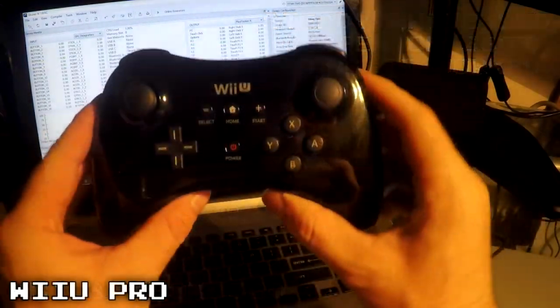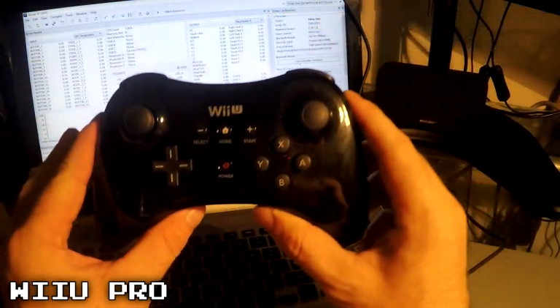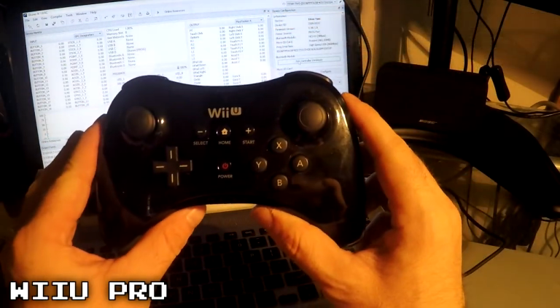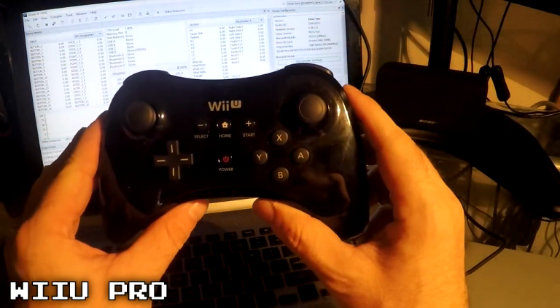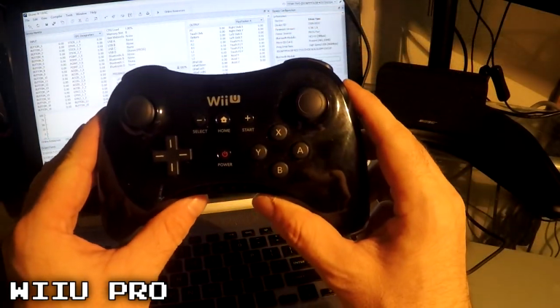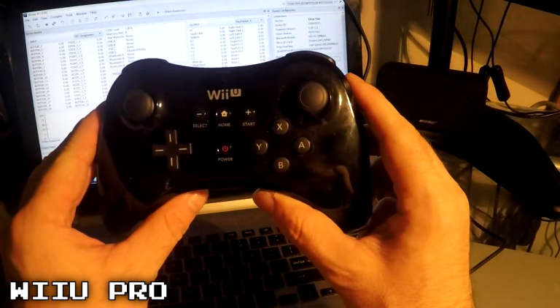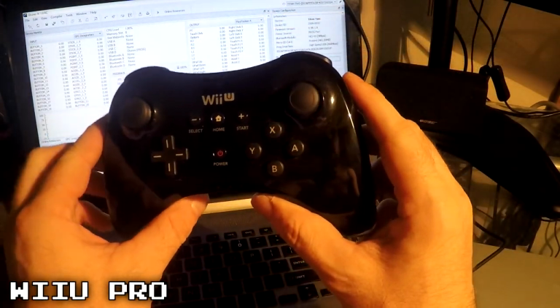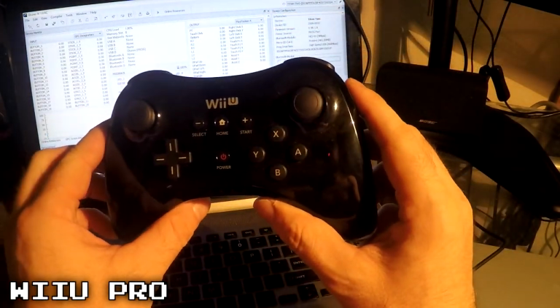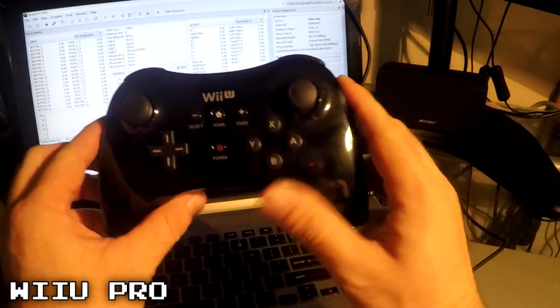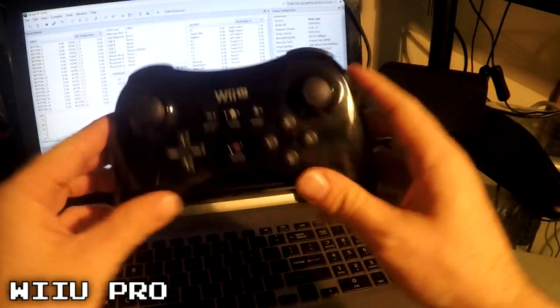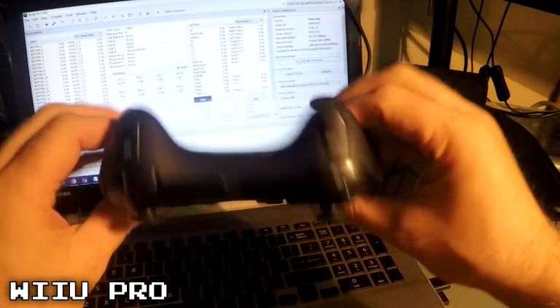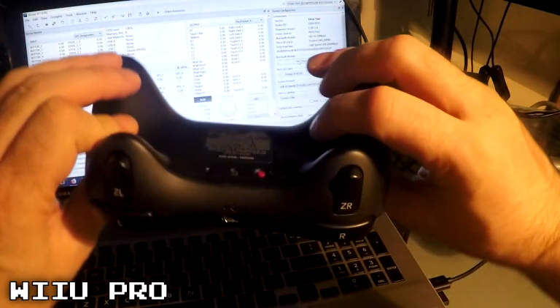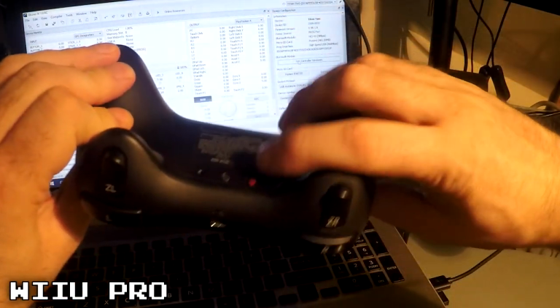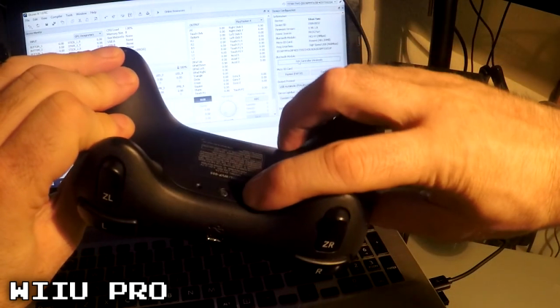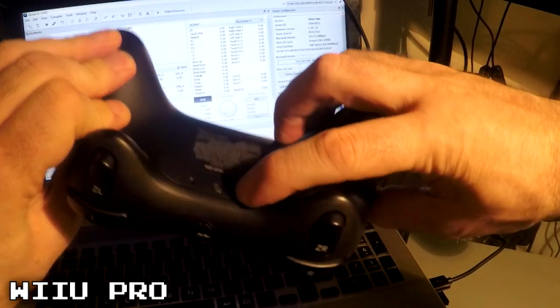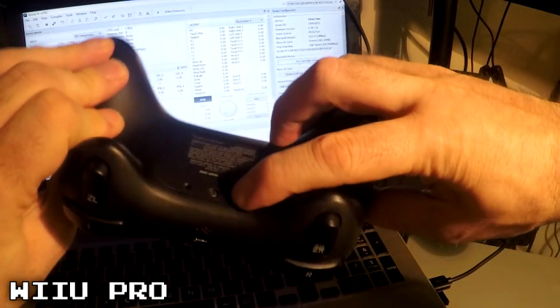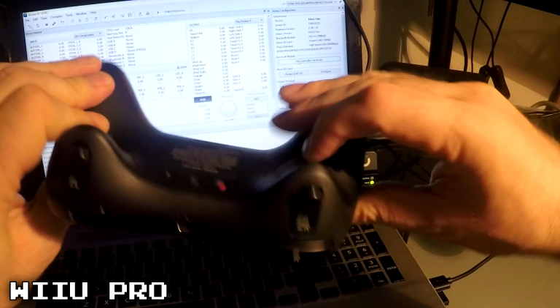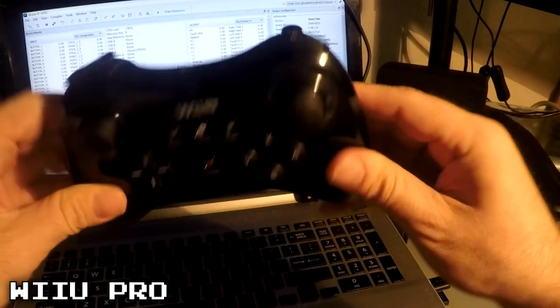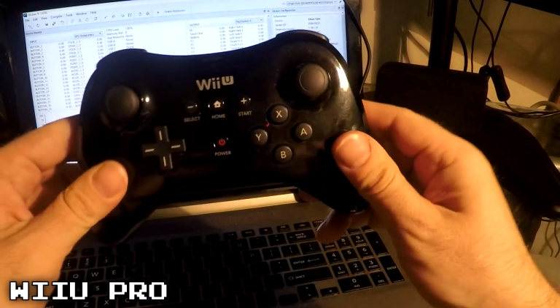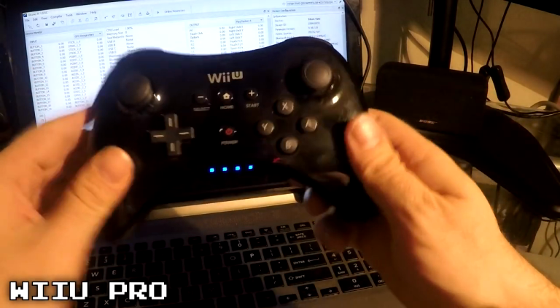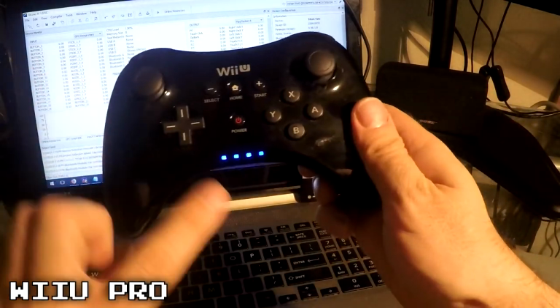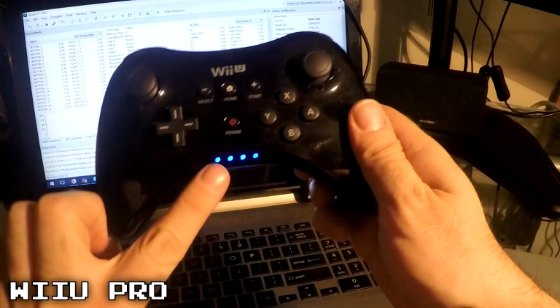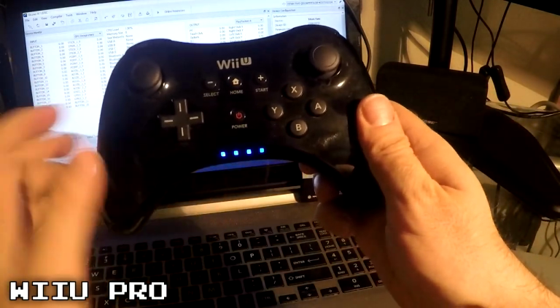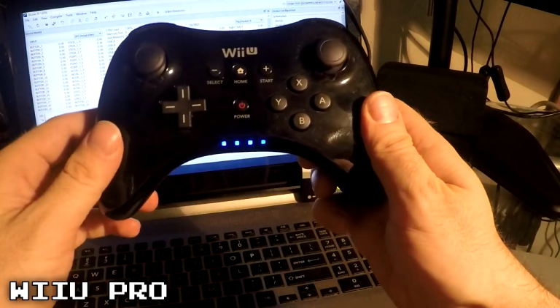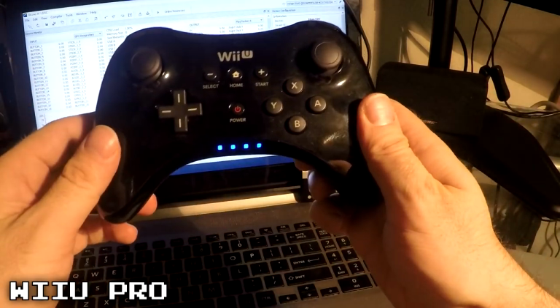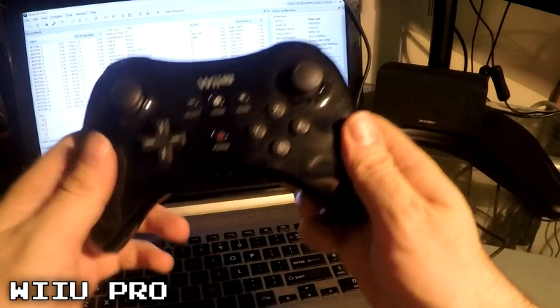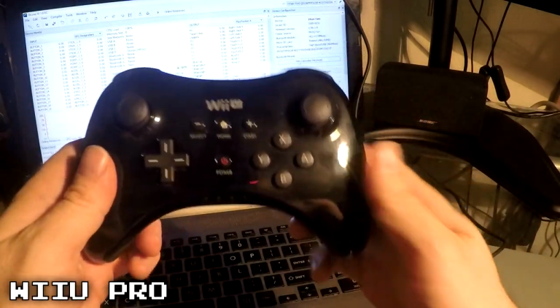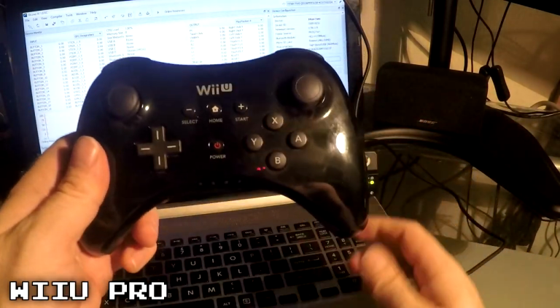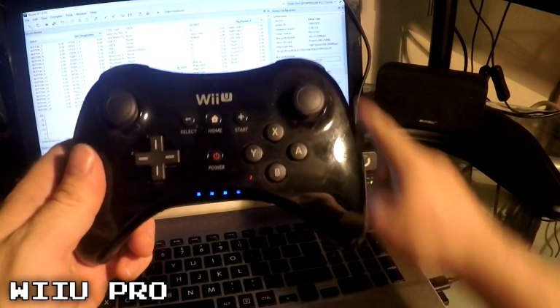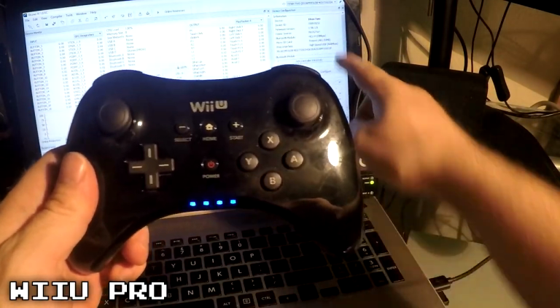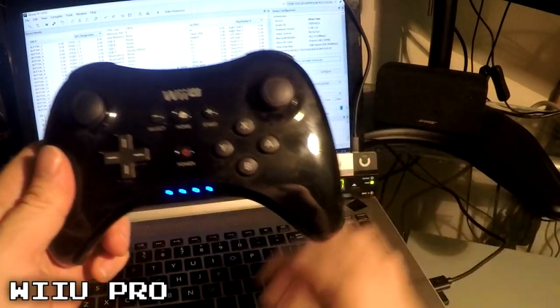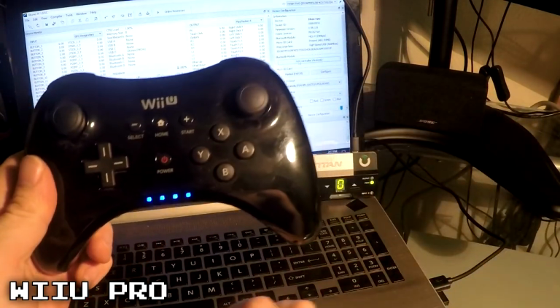For Wii U Pro, just tap the Sync button. Once you see the lights blinking, click Pair Controller wirelessly.